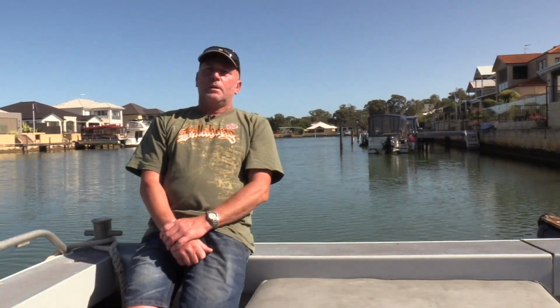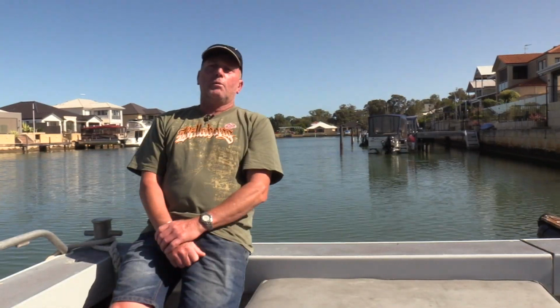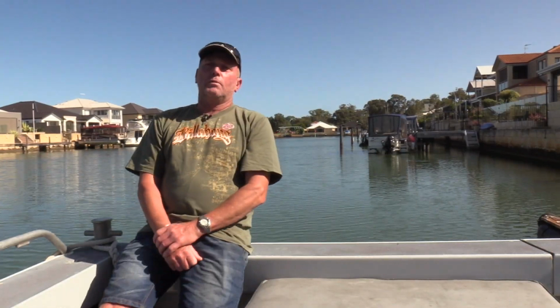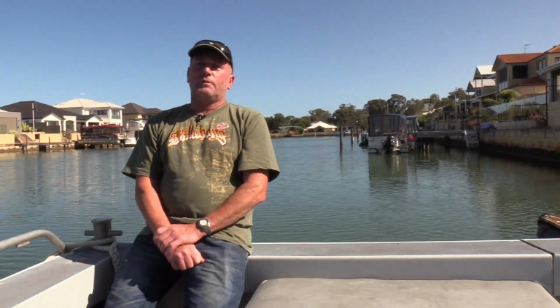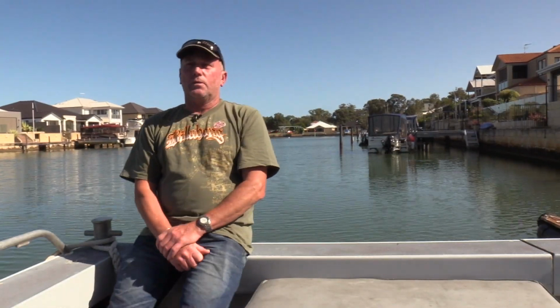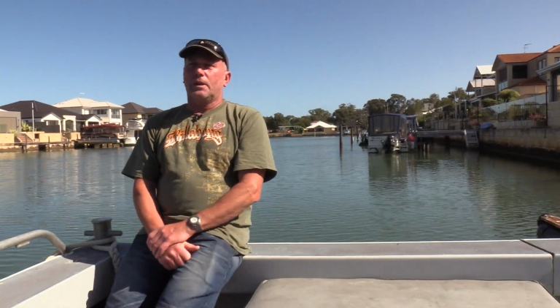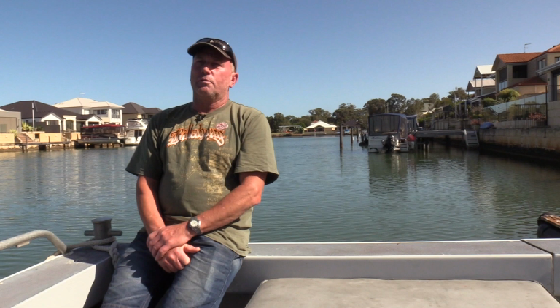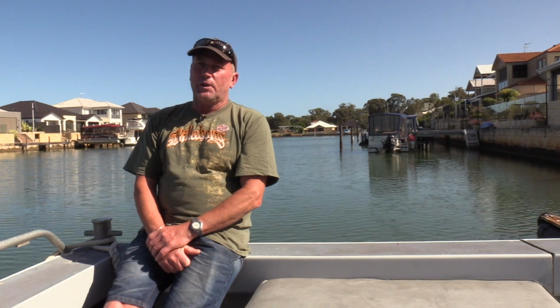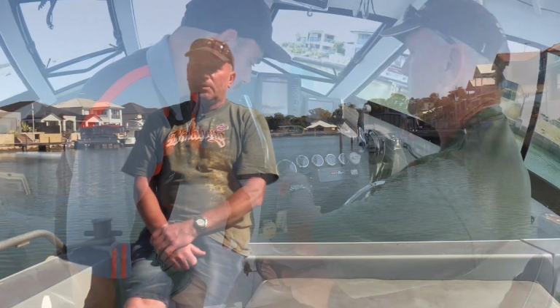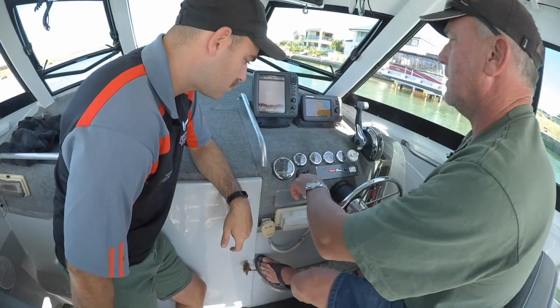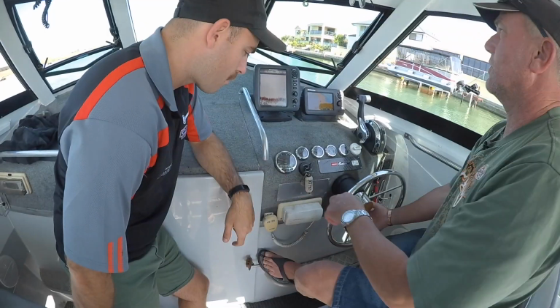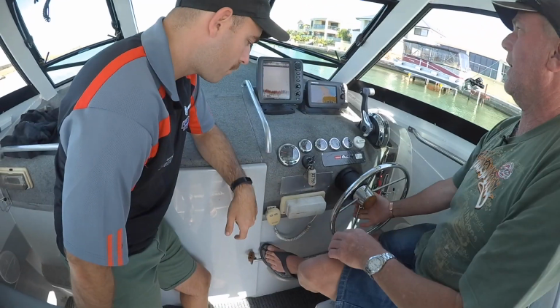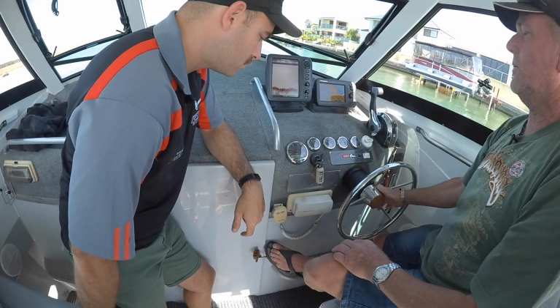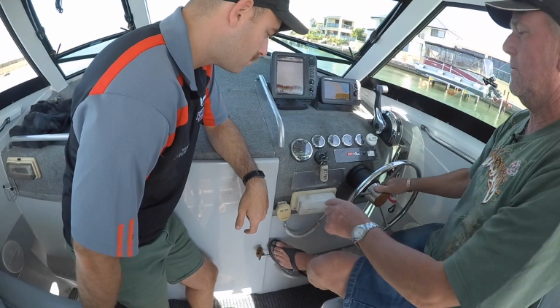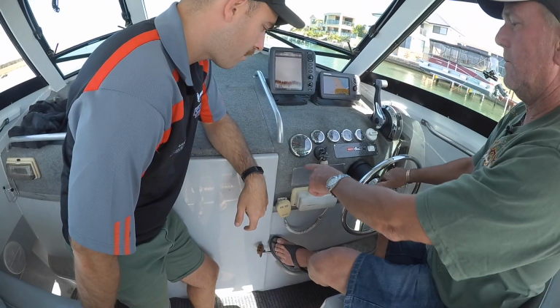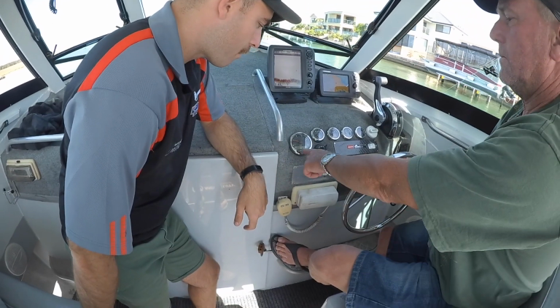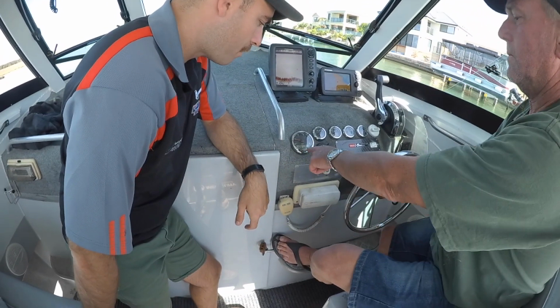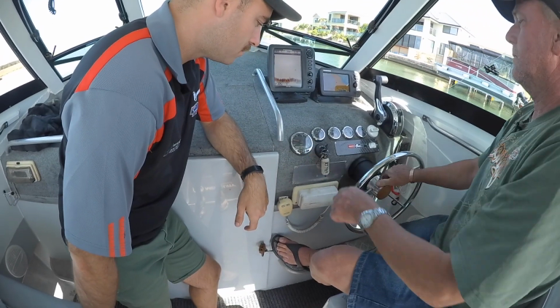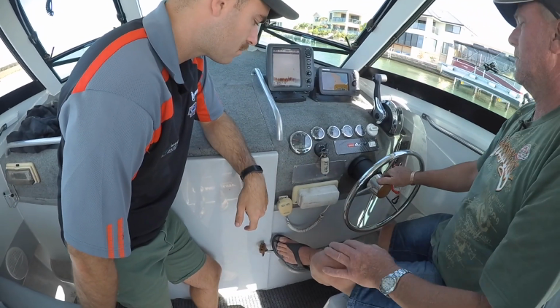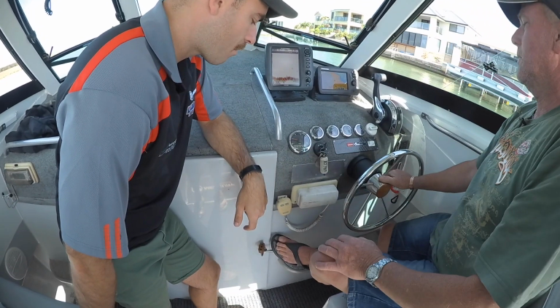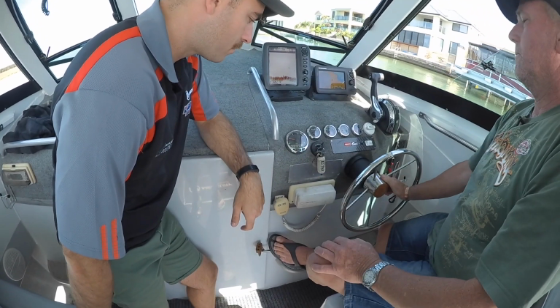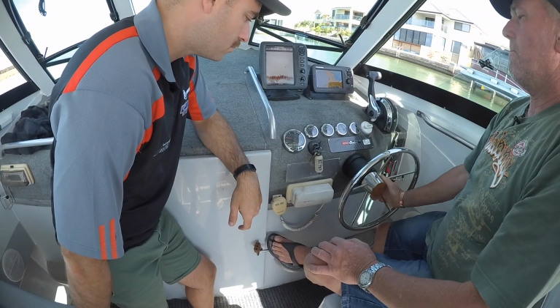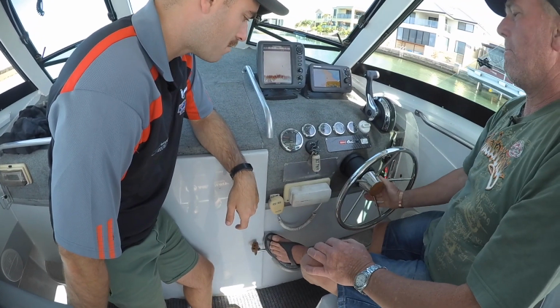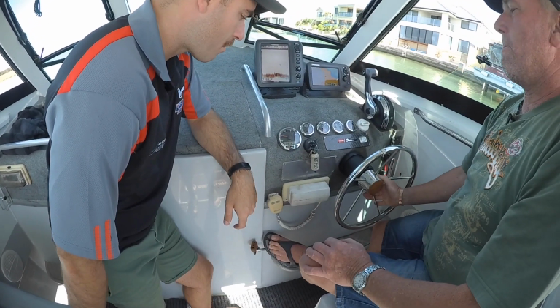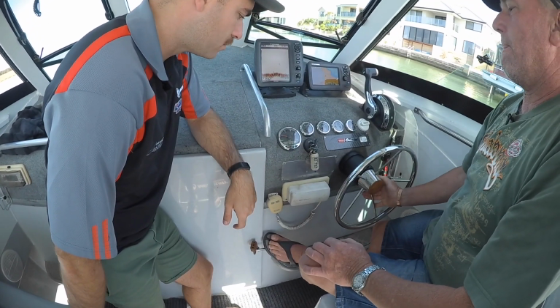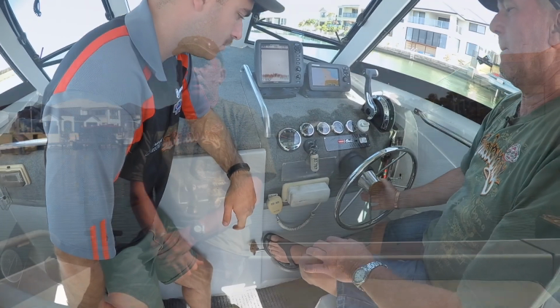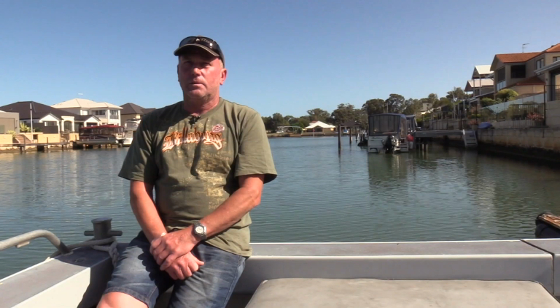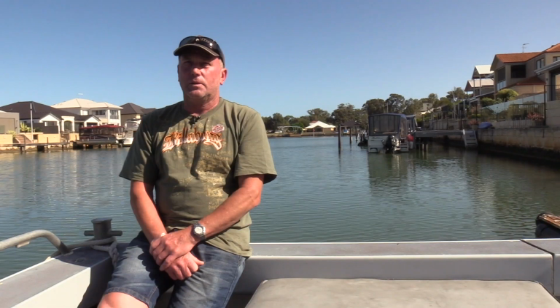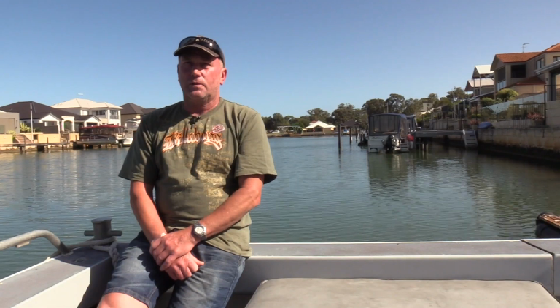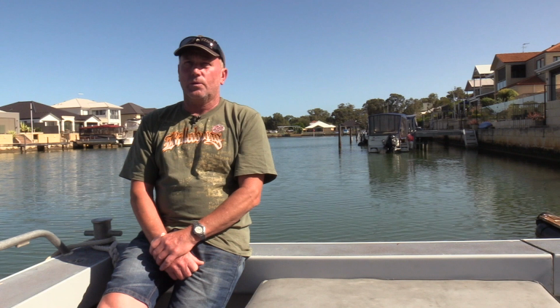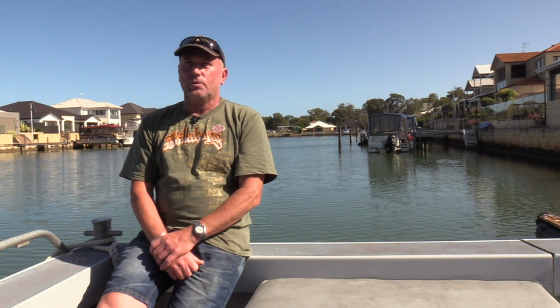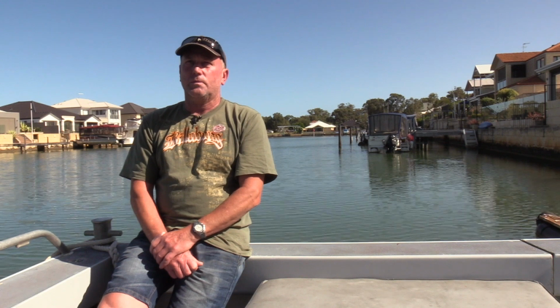You've got all that information on that one gauge — all your fuel usage, everything's on that one gauge. You've just got to scroll through it.